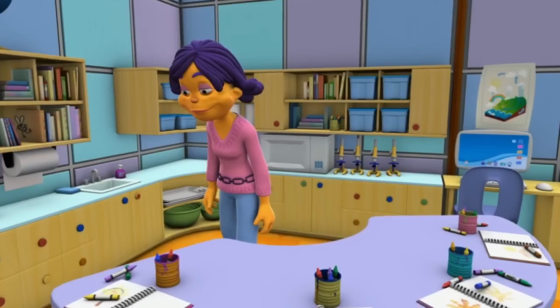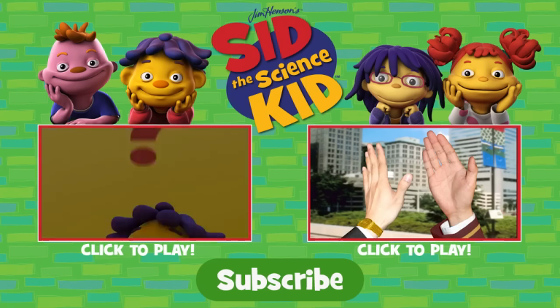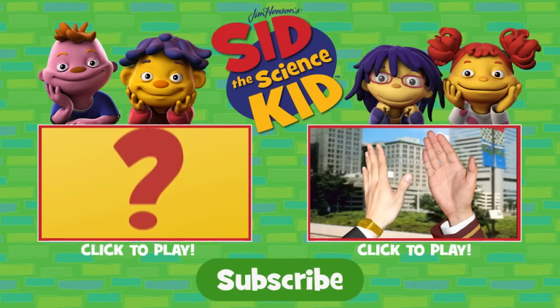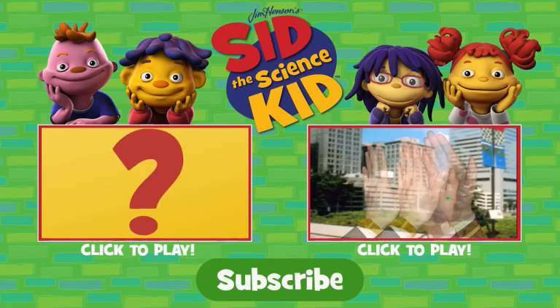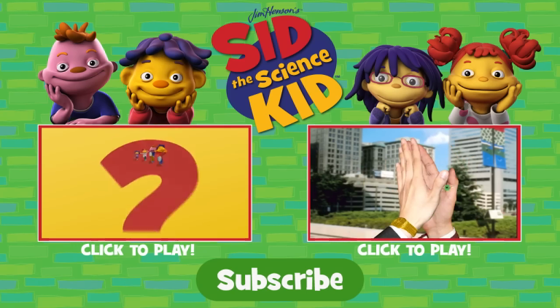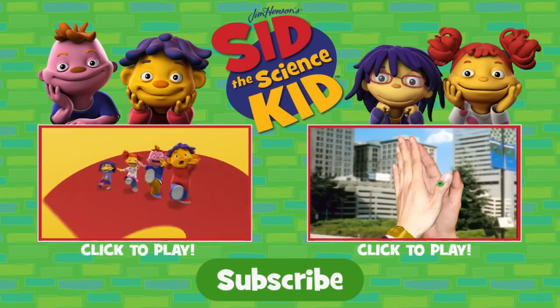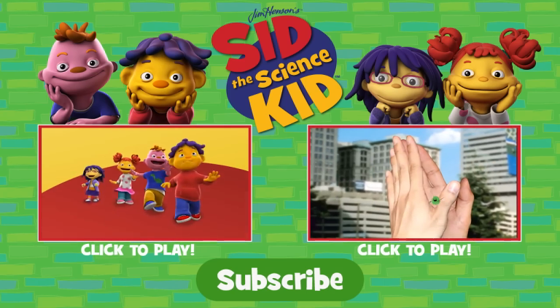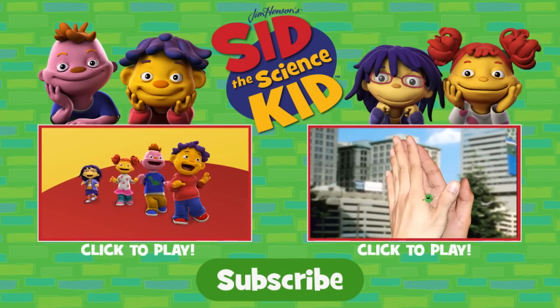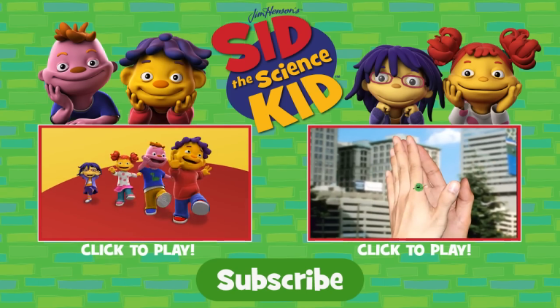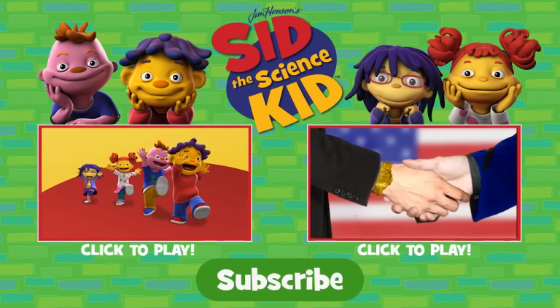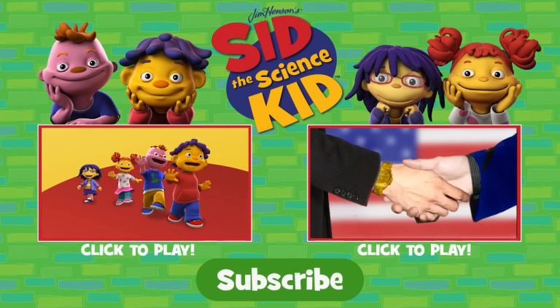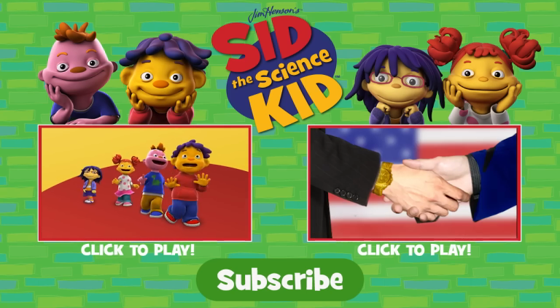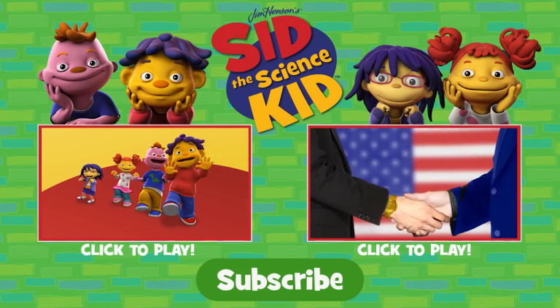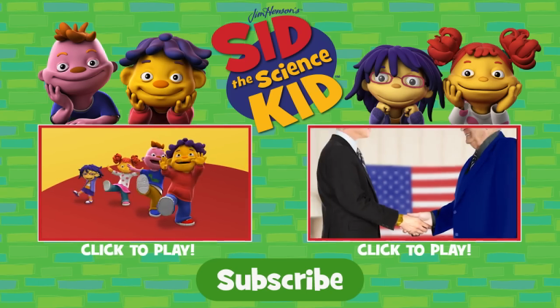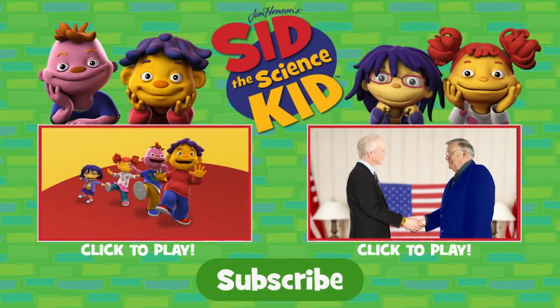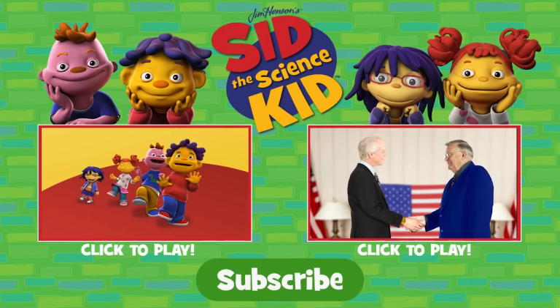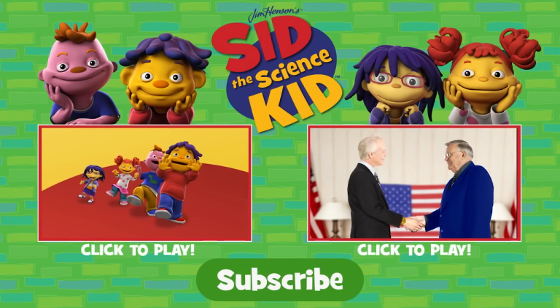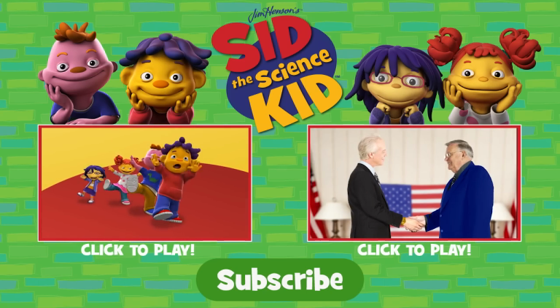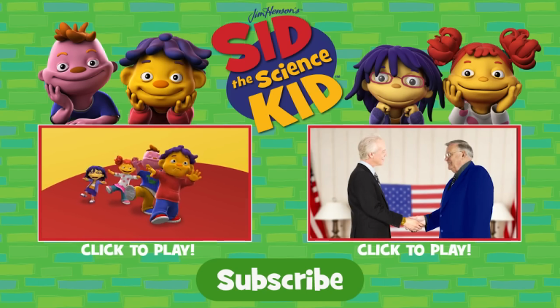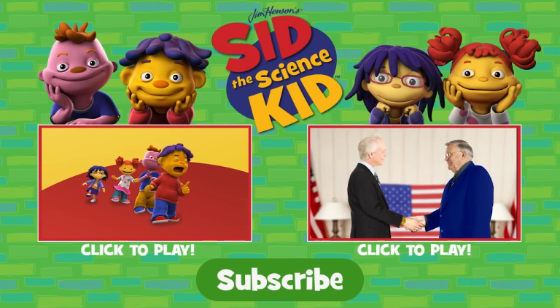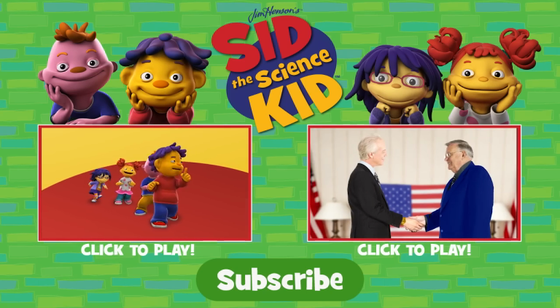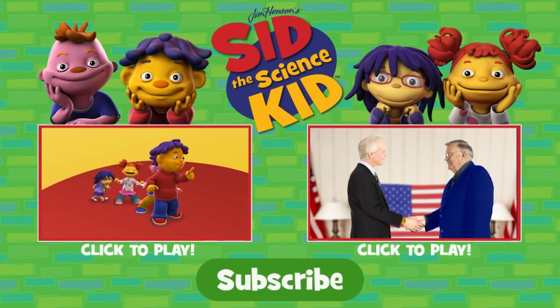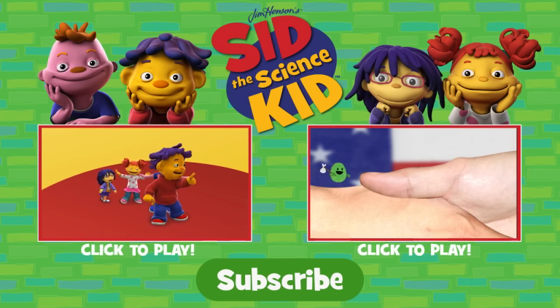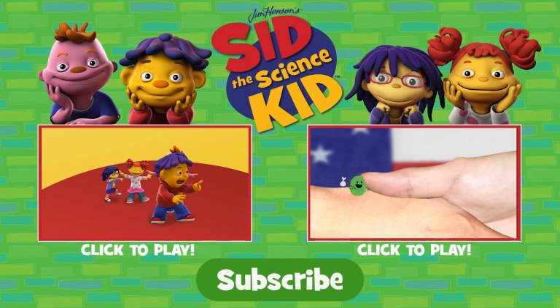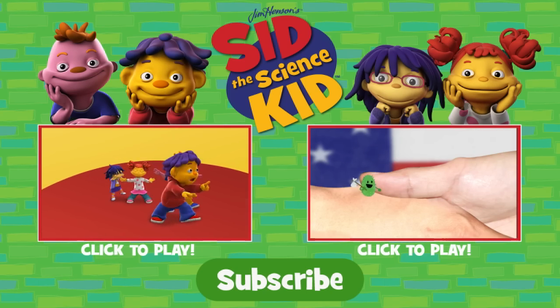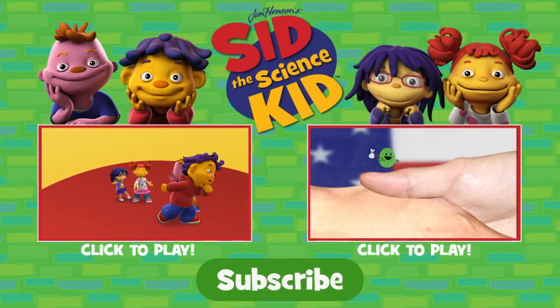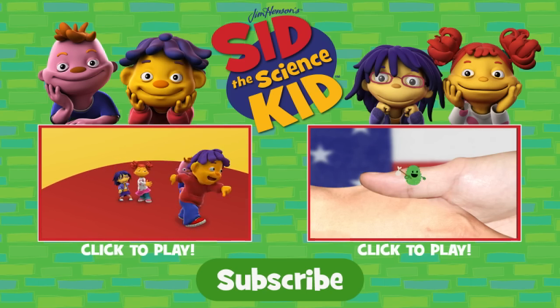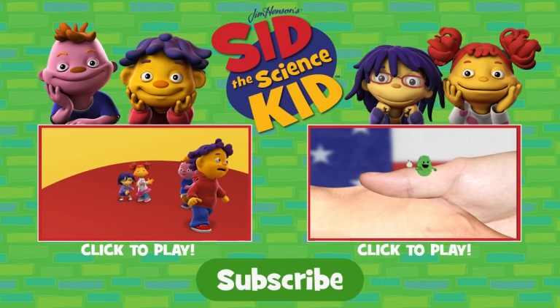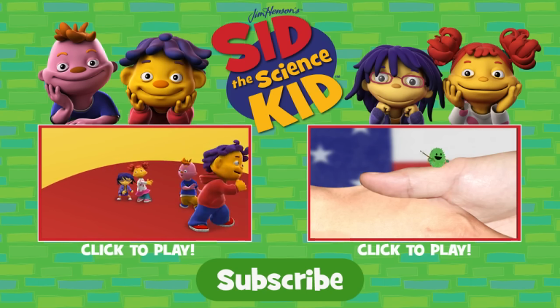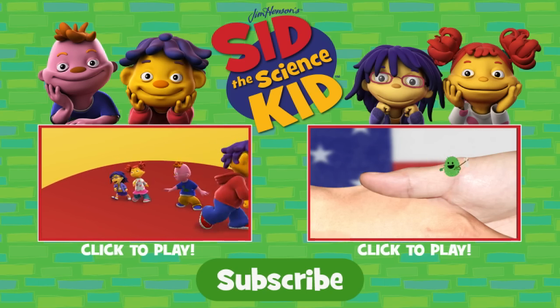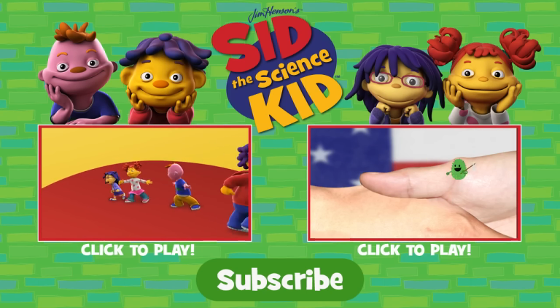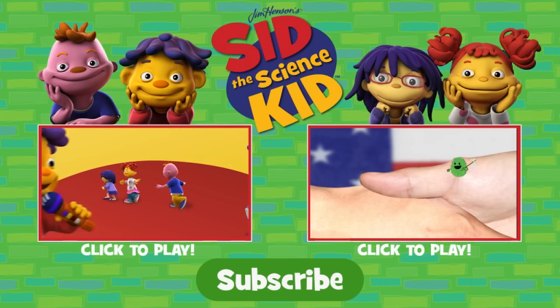I want to know why things happen and how, and I want to know everything now.